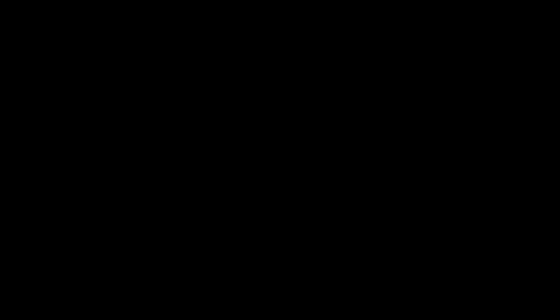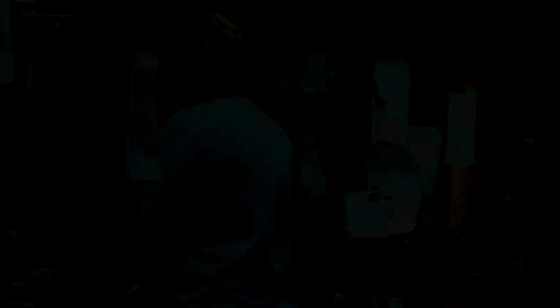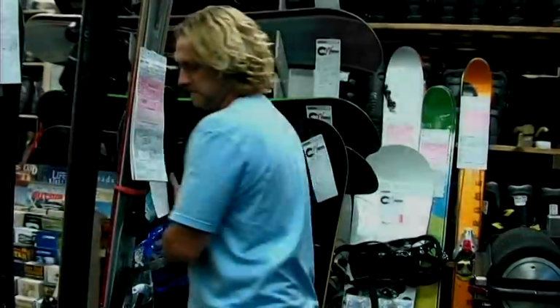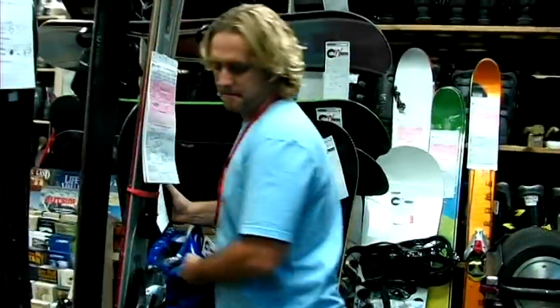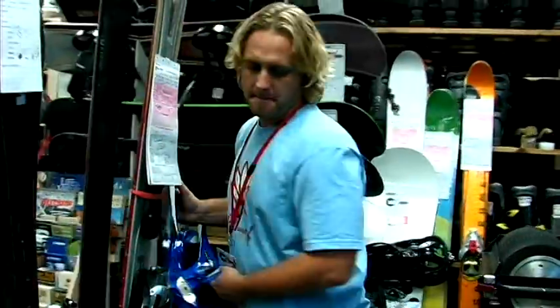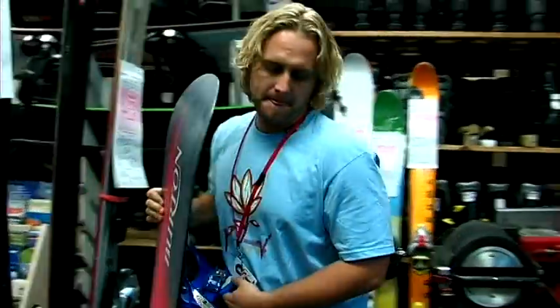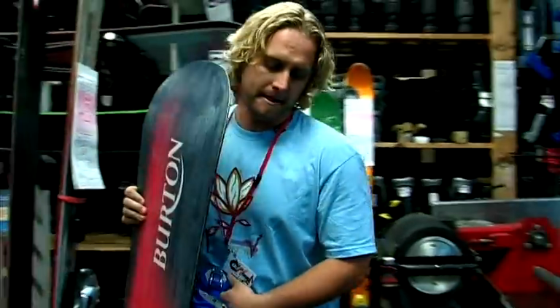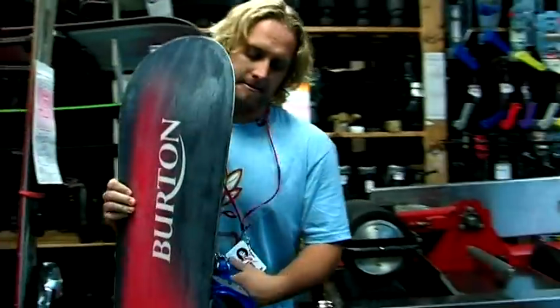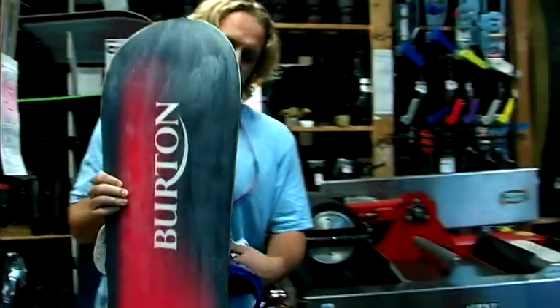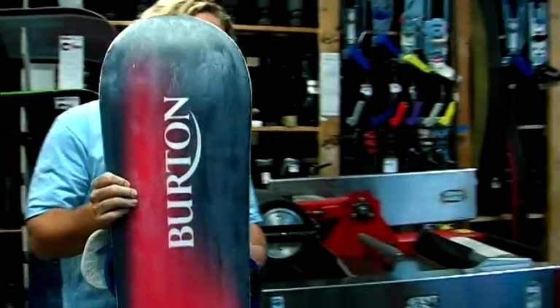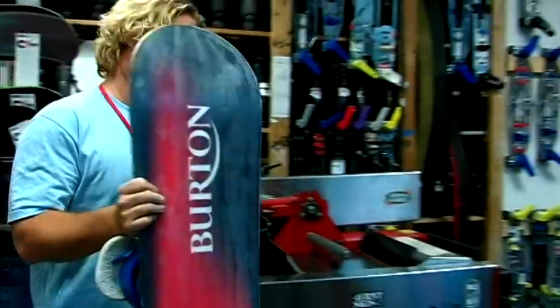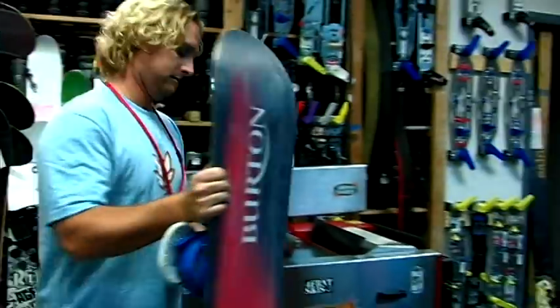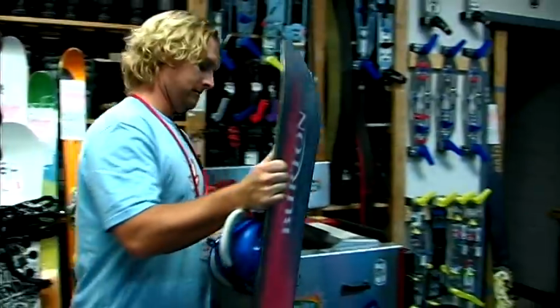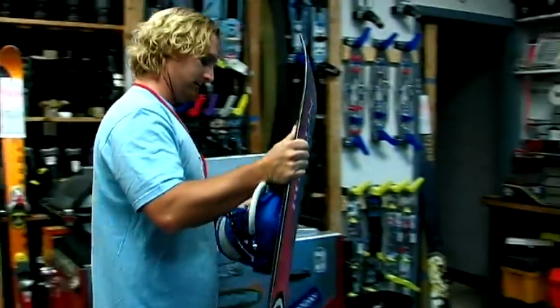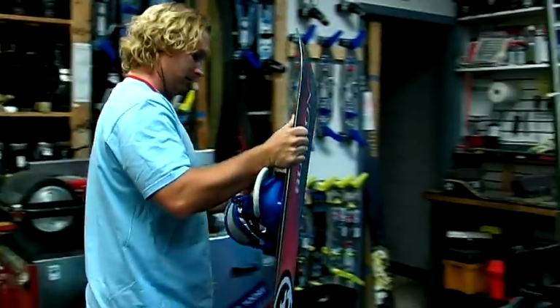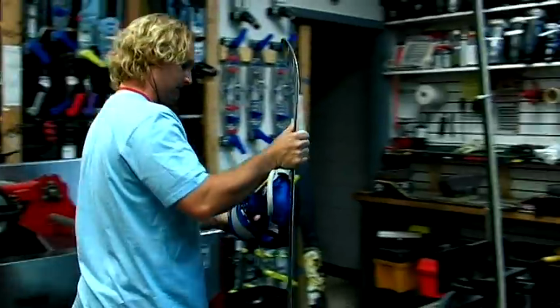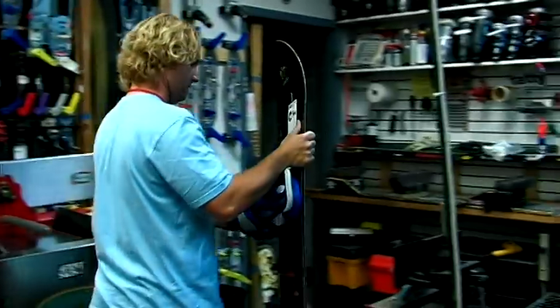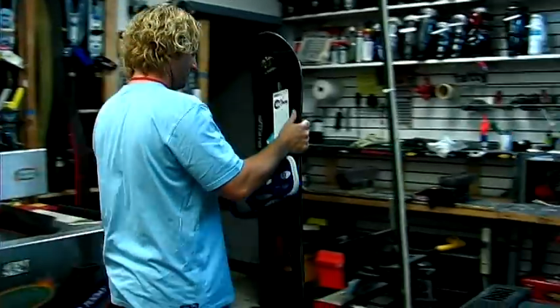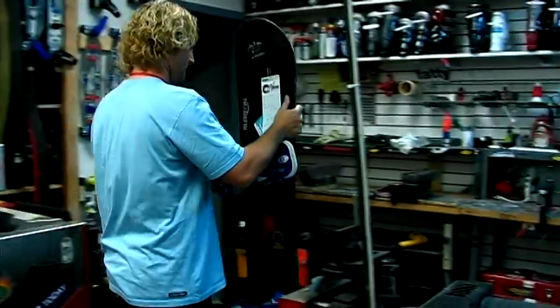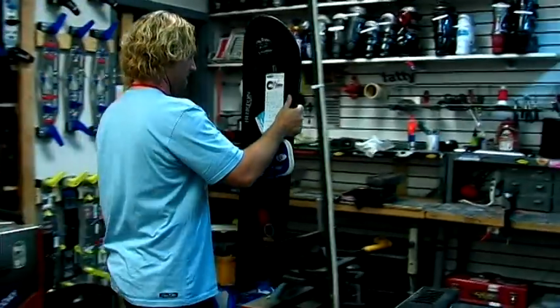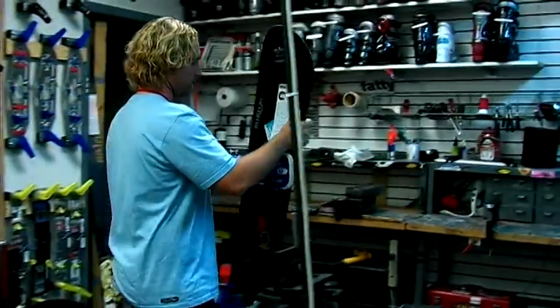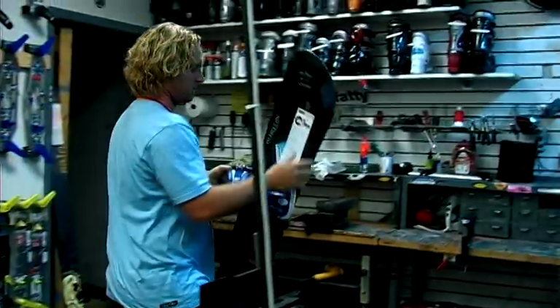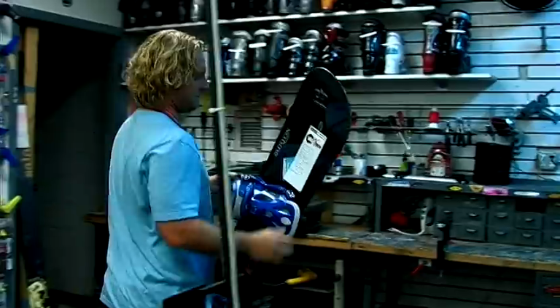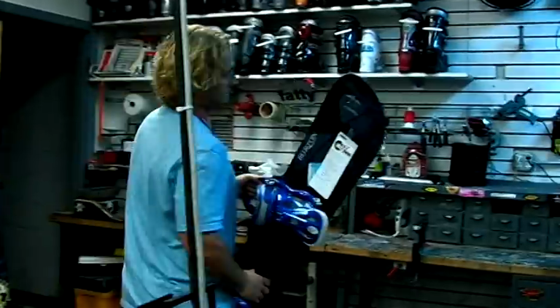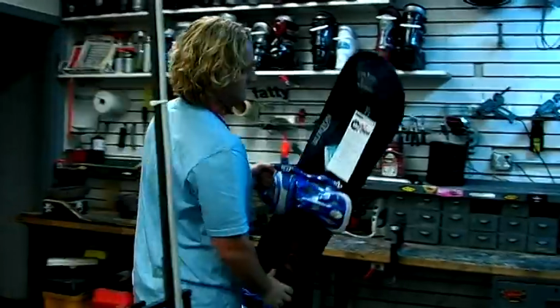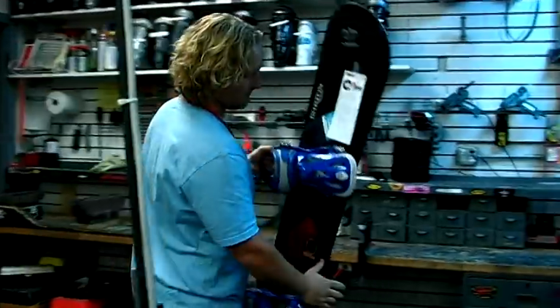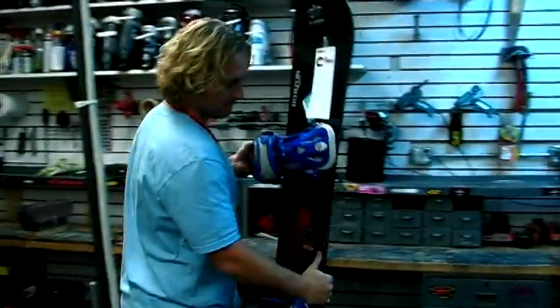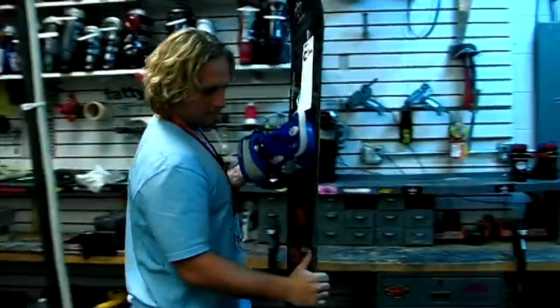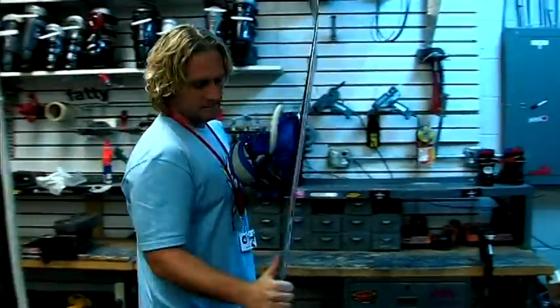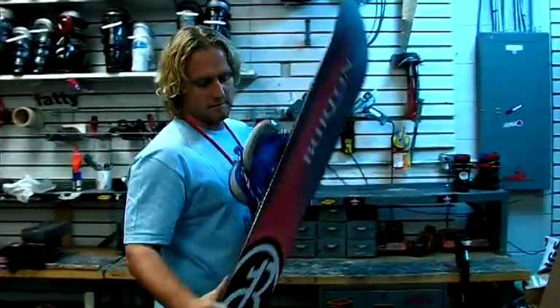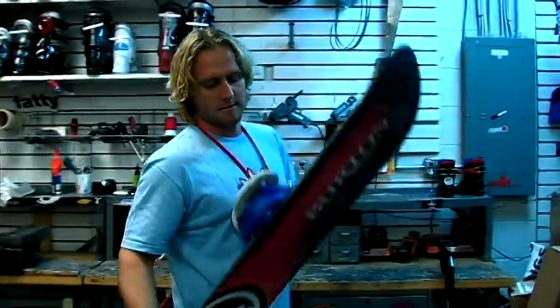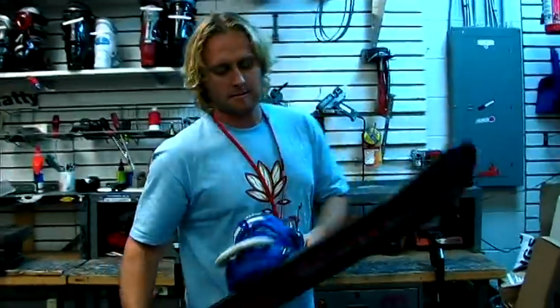Hey, how you doing? My name is Matt. We're here at SkiNC in Sandy, Utah. We're going to talk about the Burton Cartel binding right now.